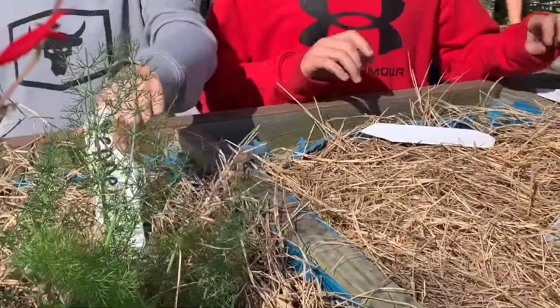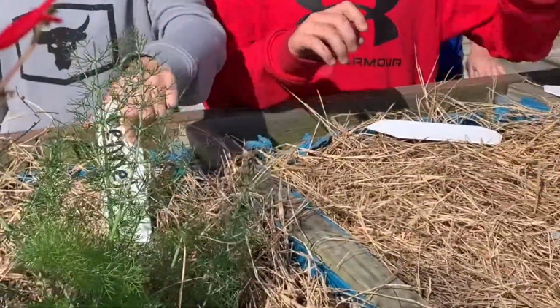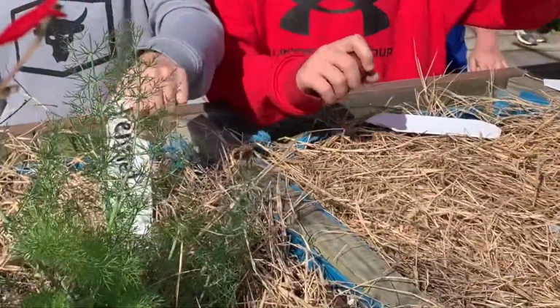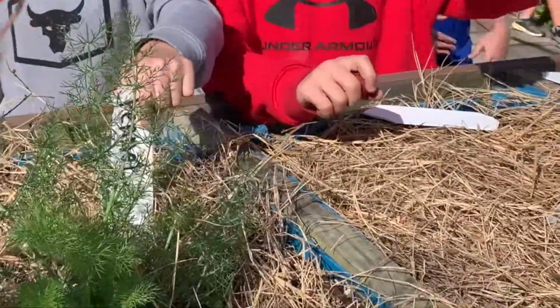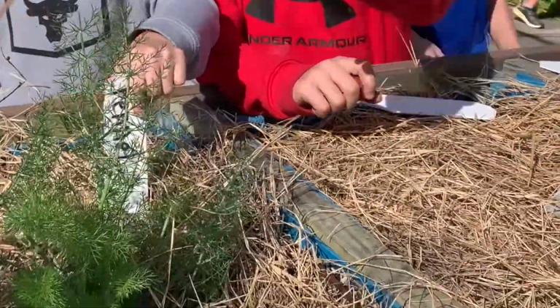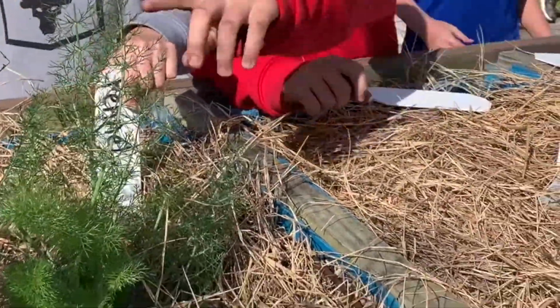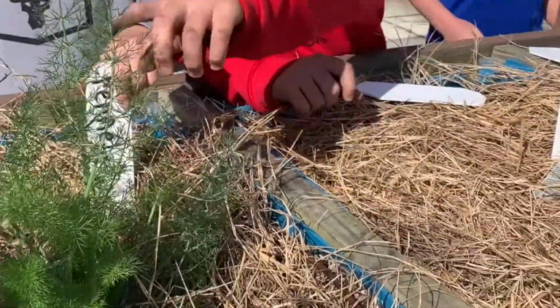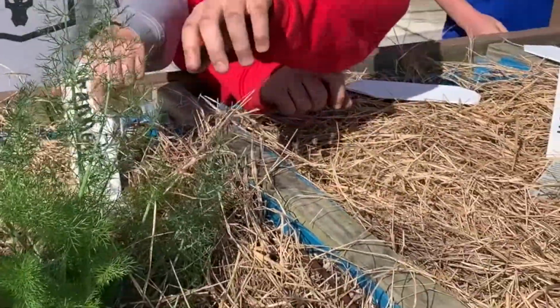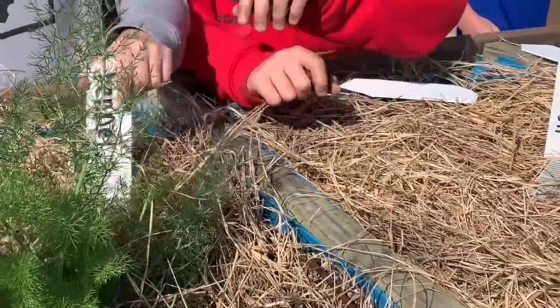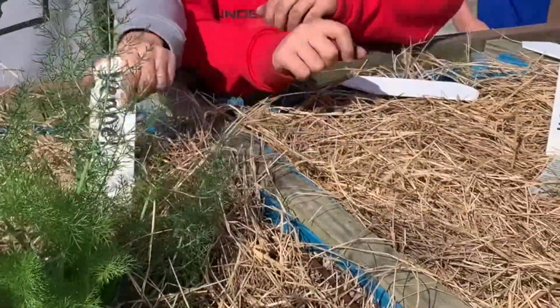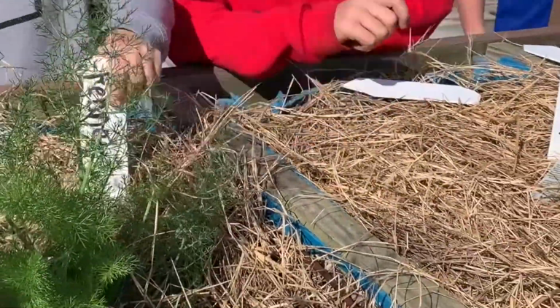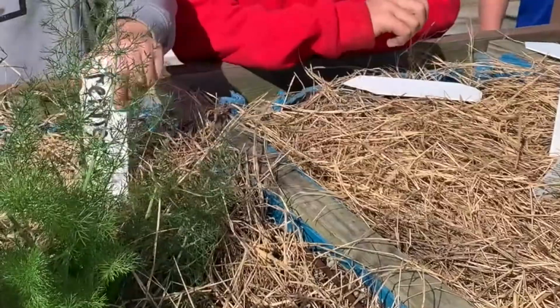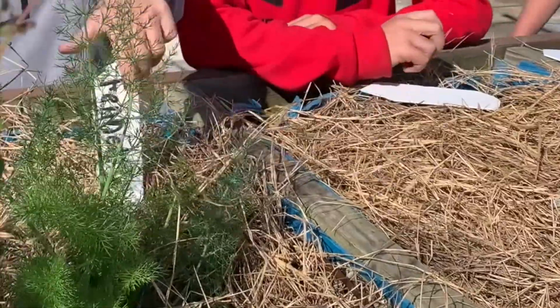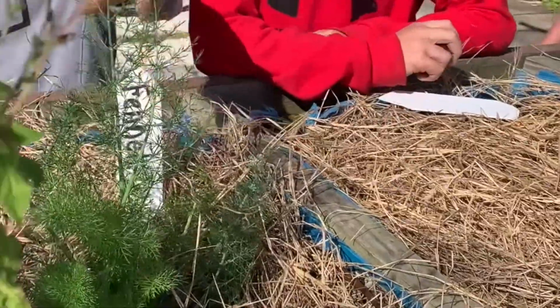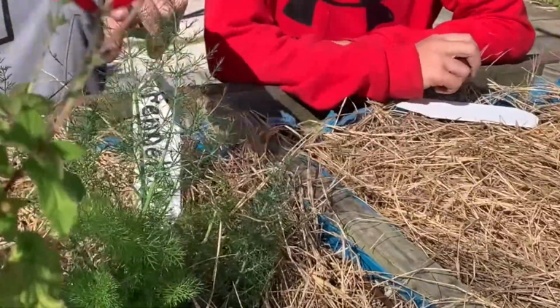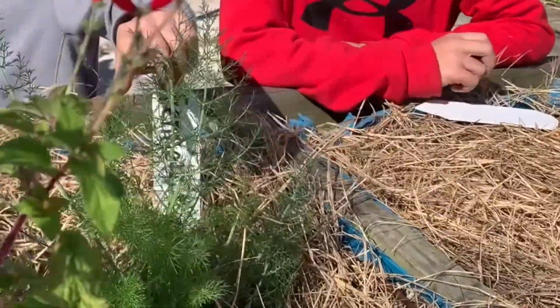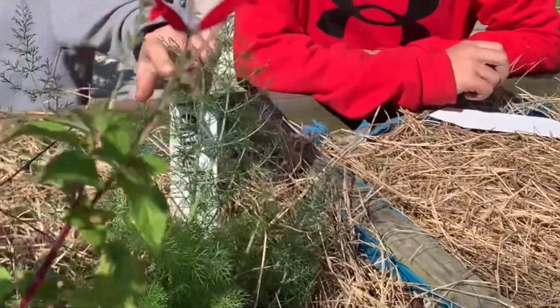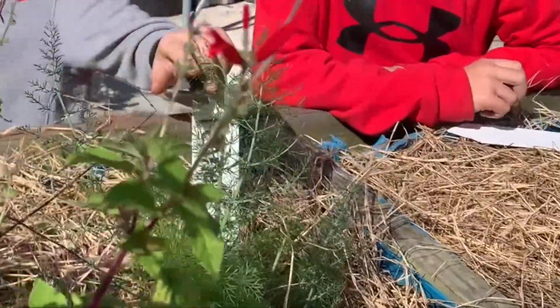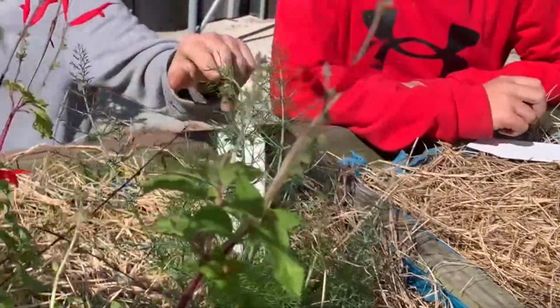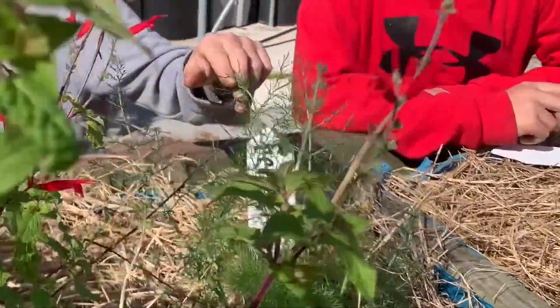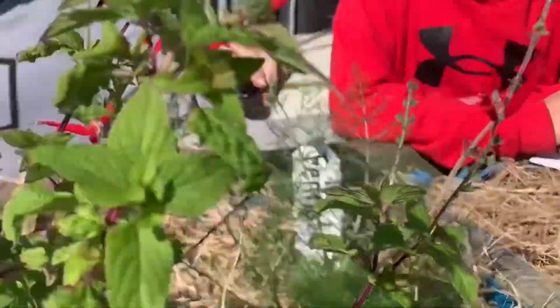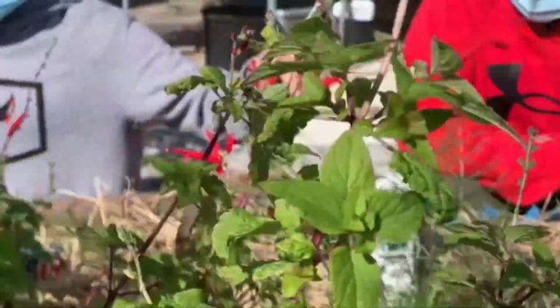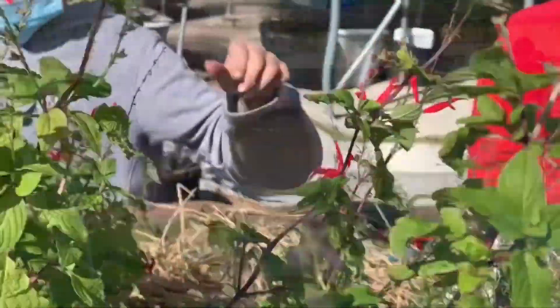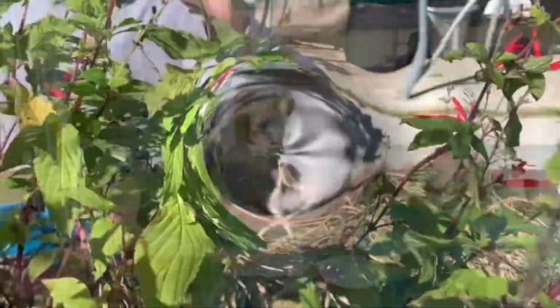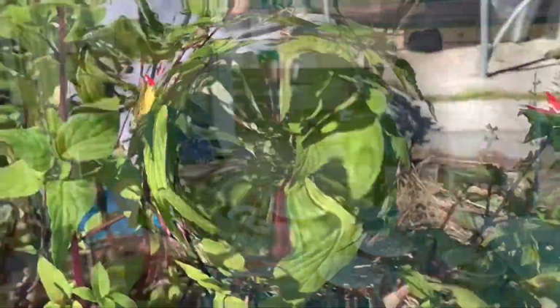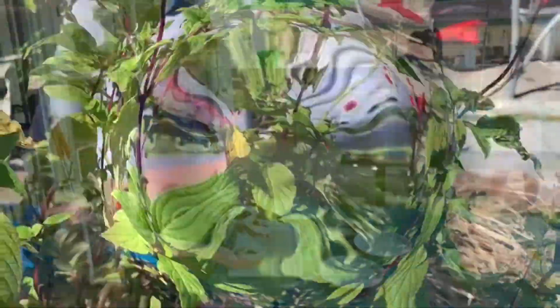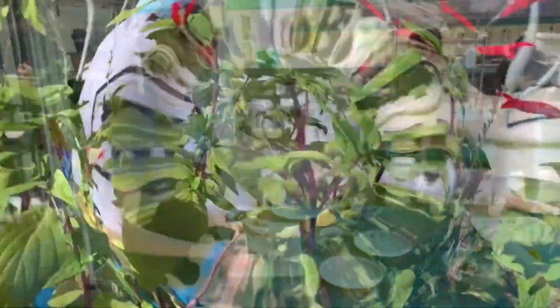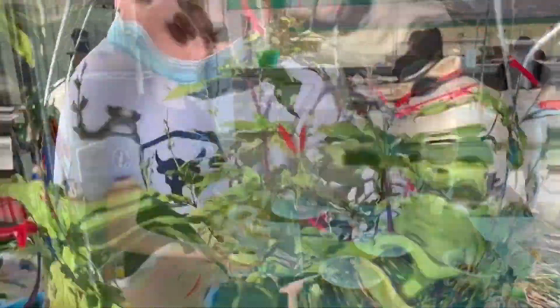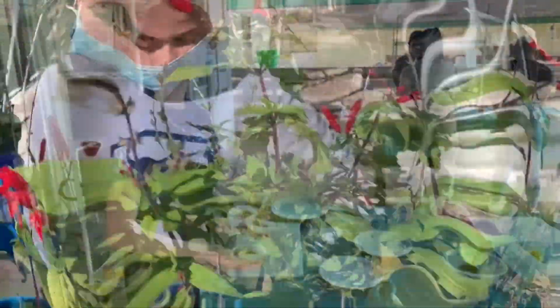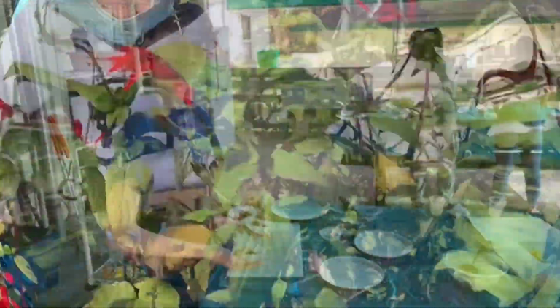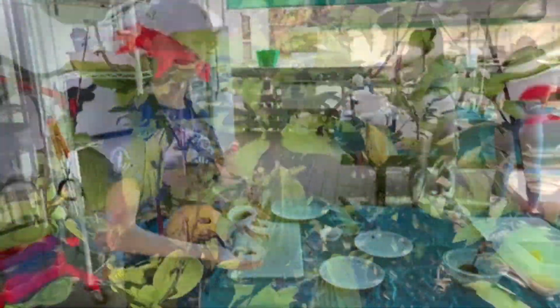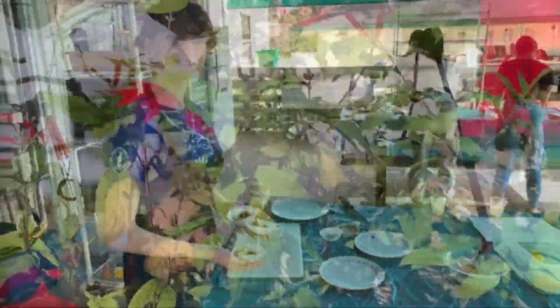And then here's fennel. Tastes like licorice. Yeah, that one tastes like licorice.